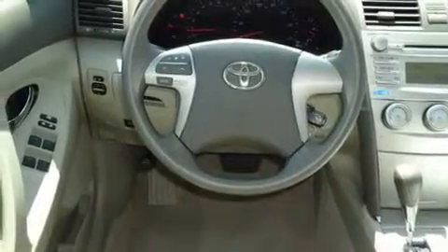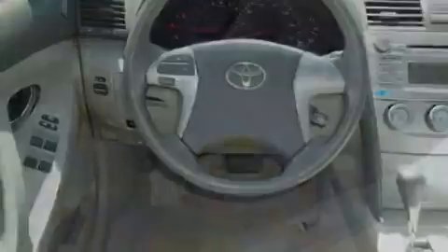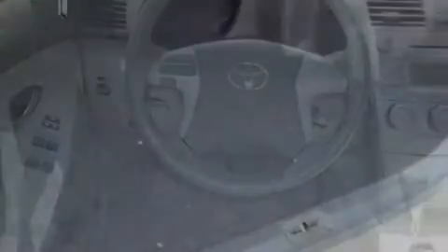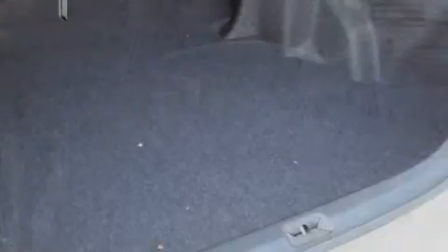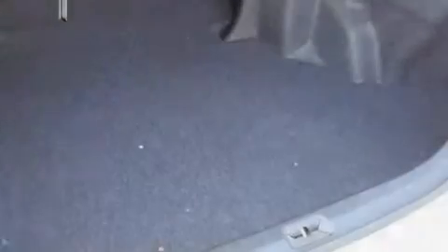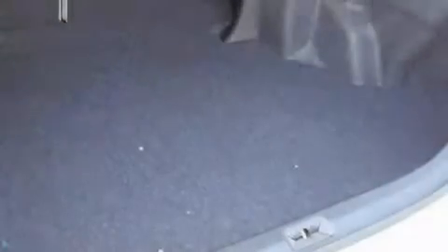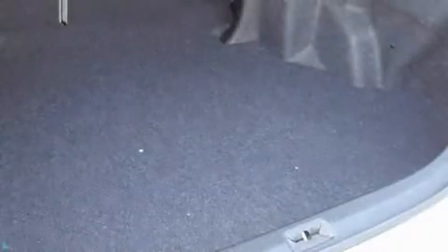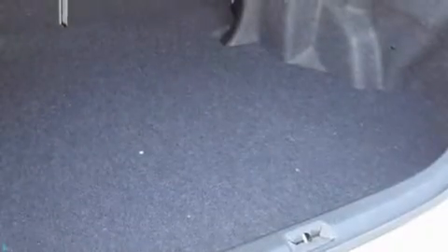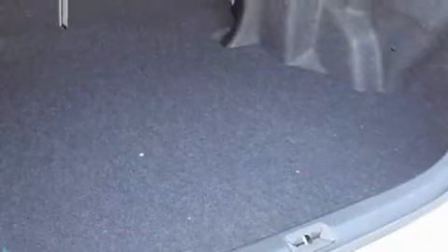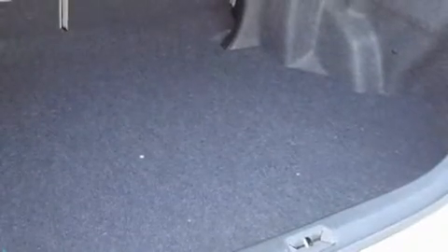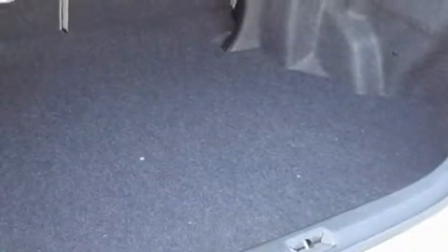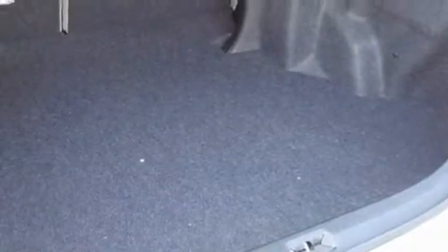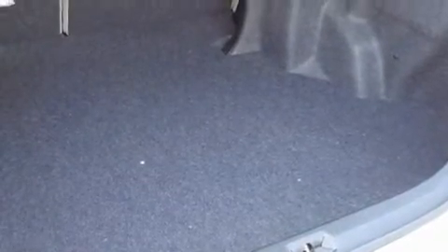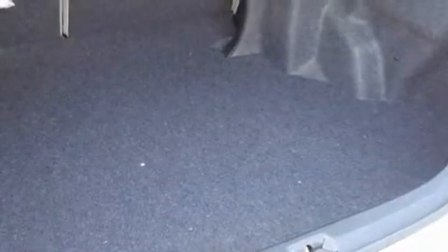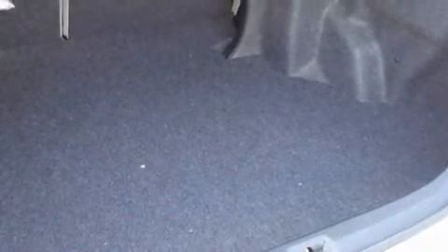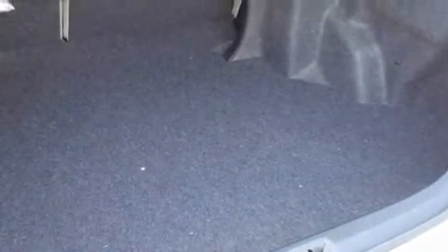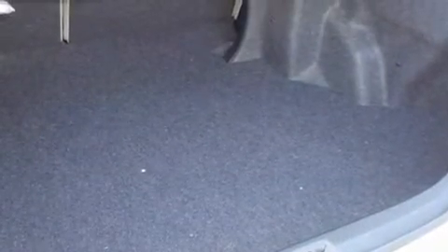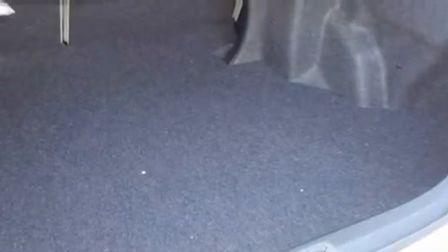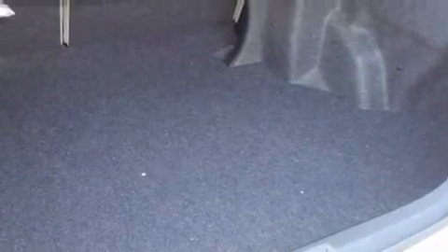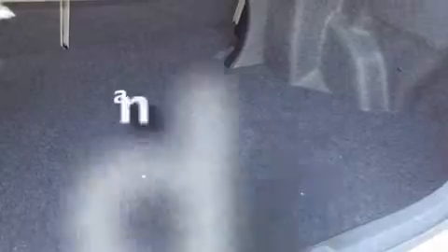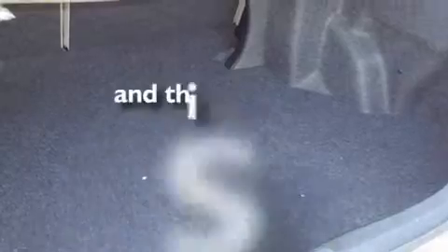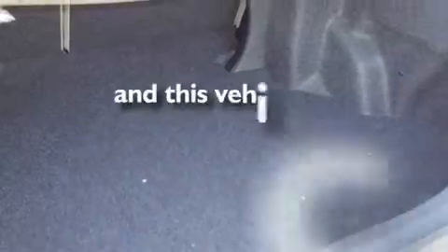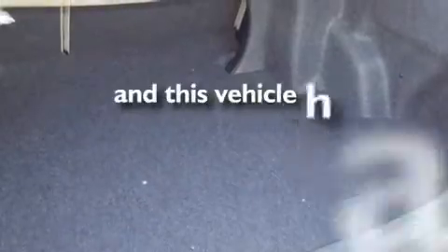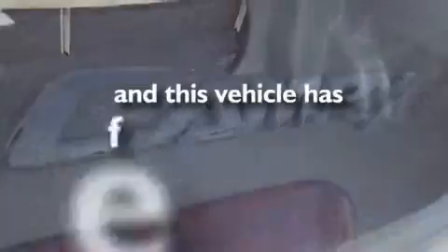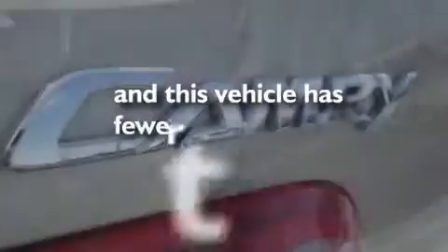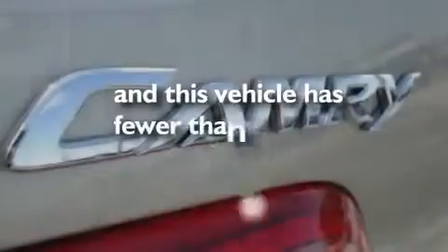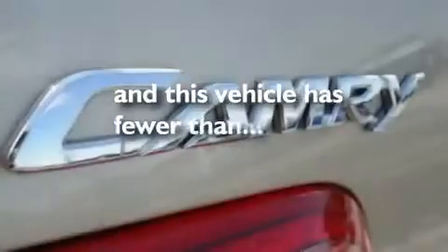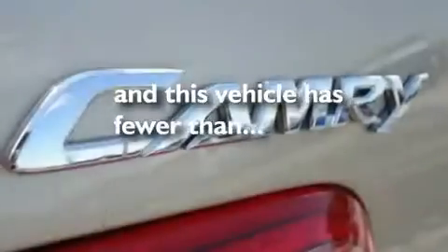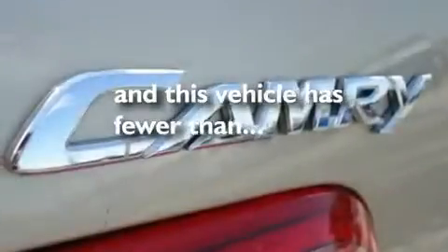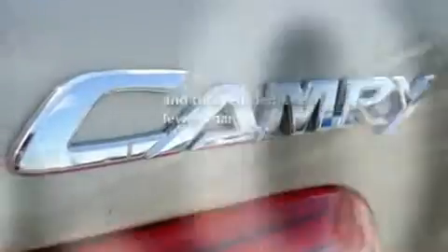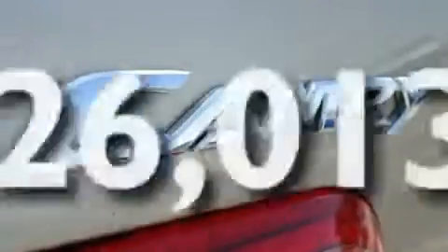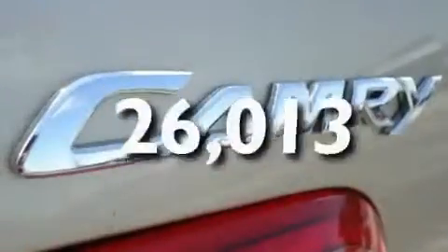It also has traction control and stability control systems, disc brakes with an anti-lock braking system, front airbags, and fewer than 27,000 miles on the odometer.